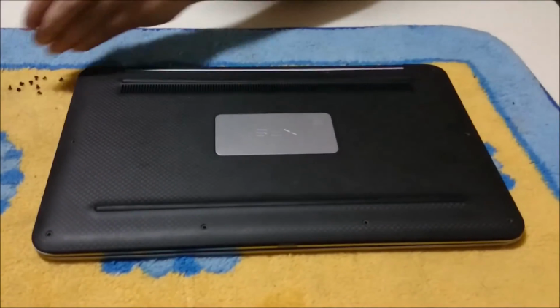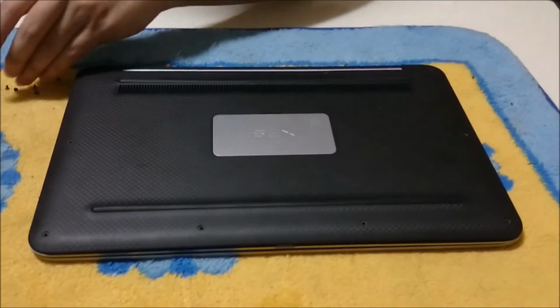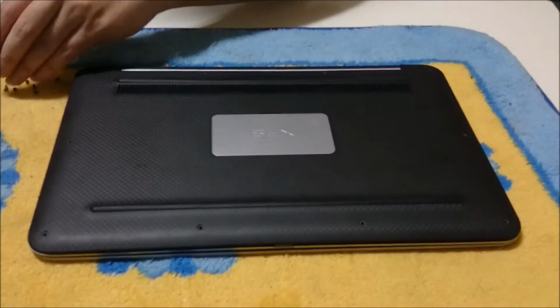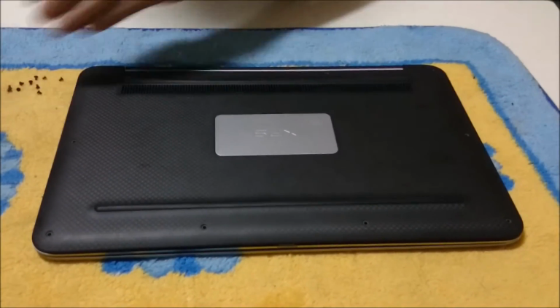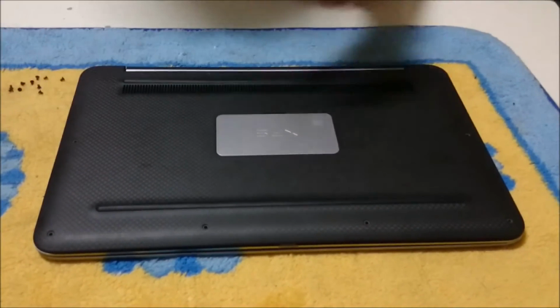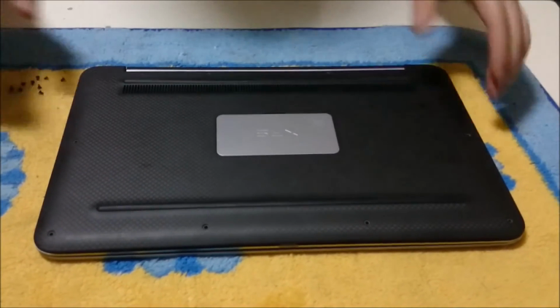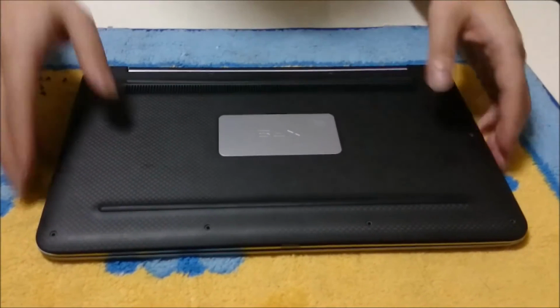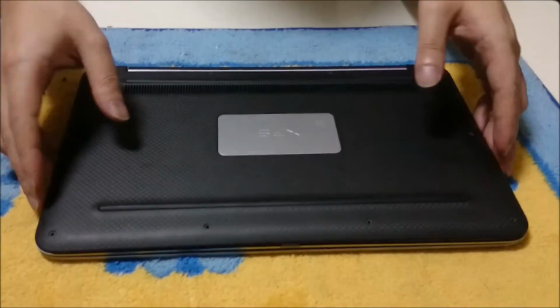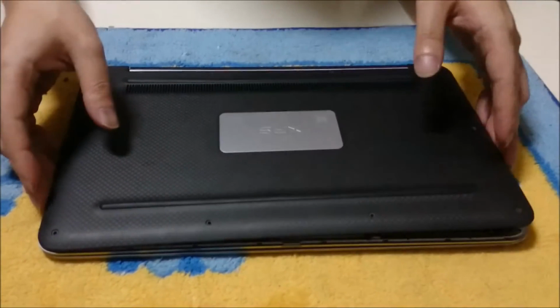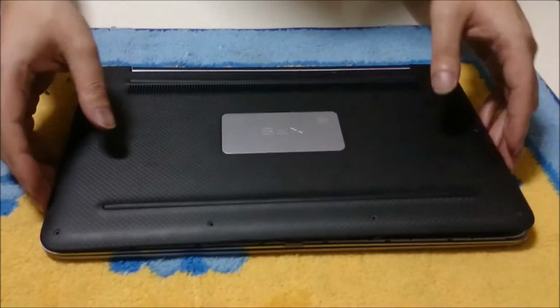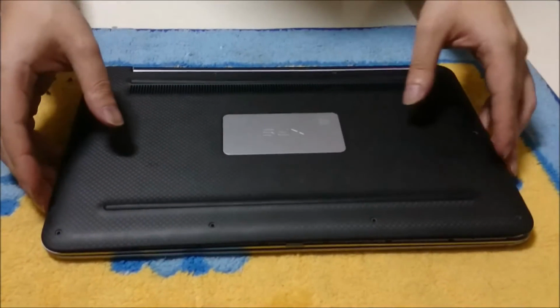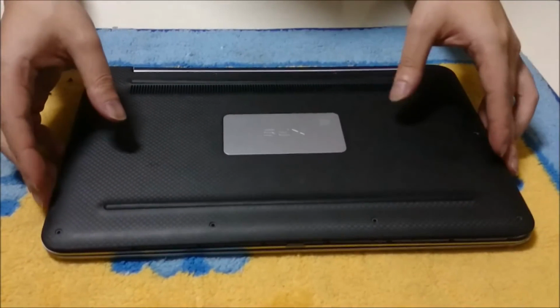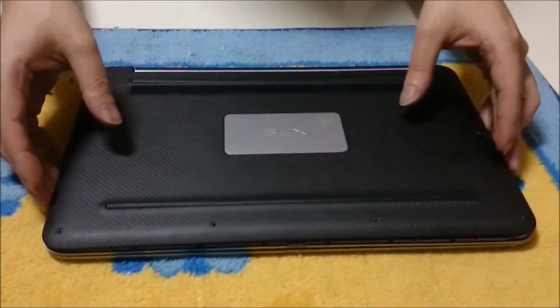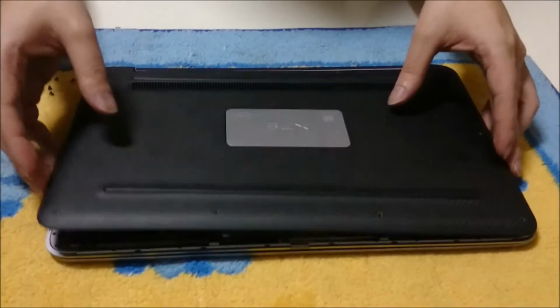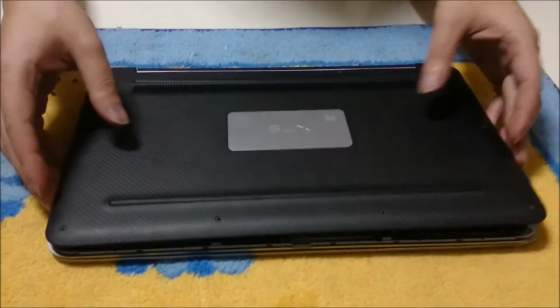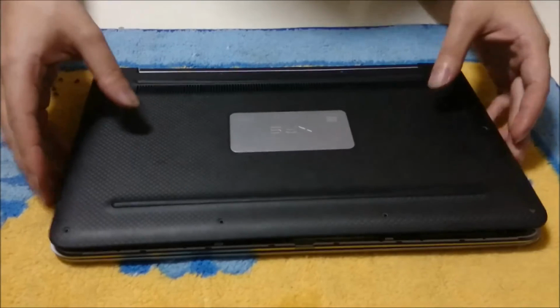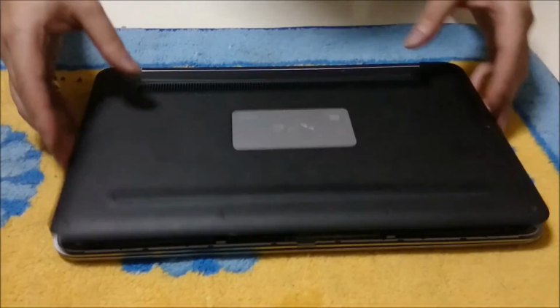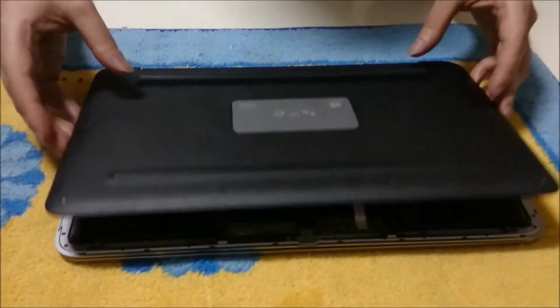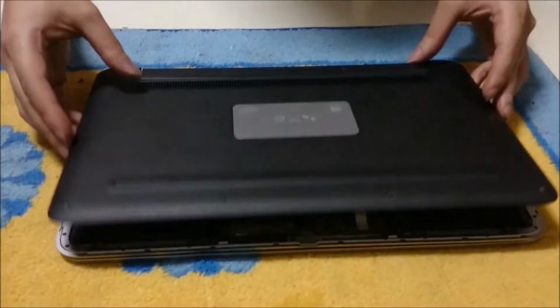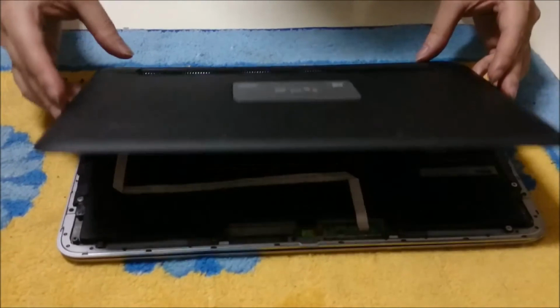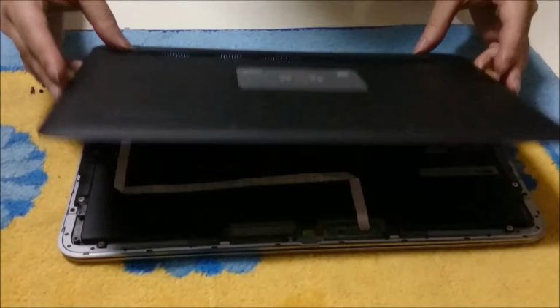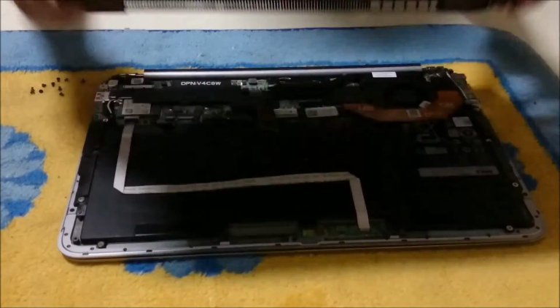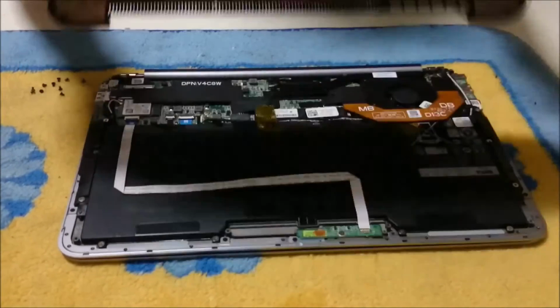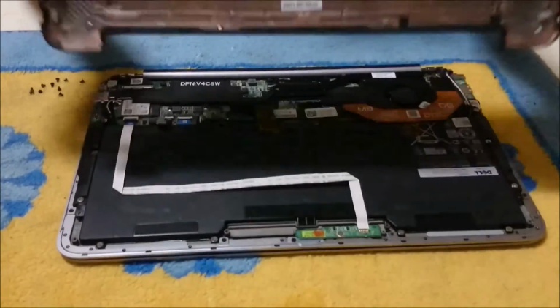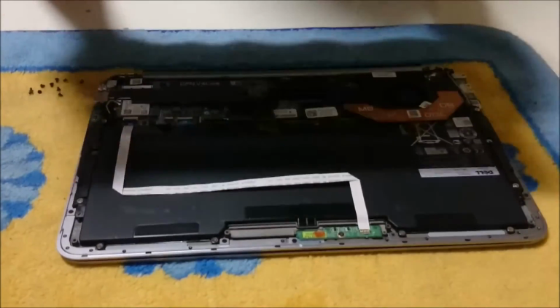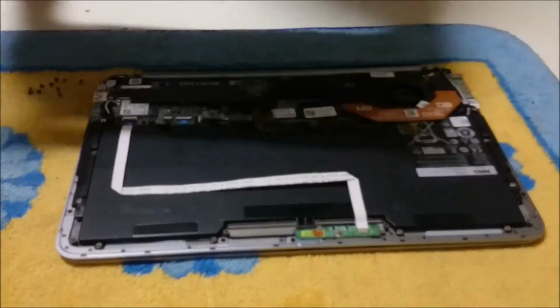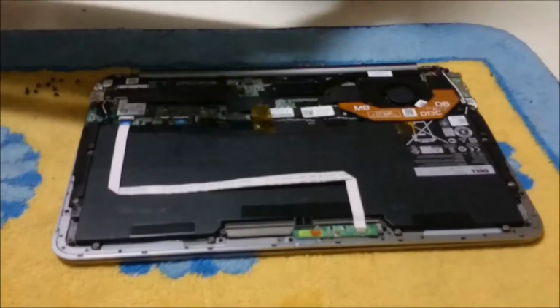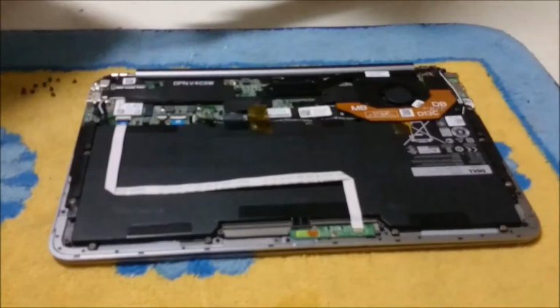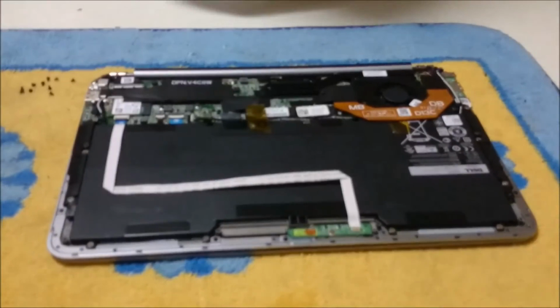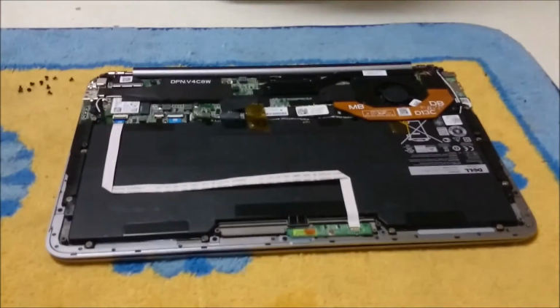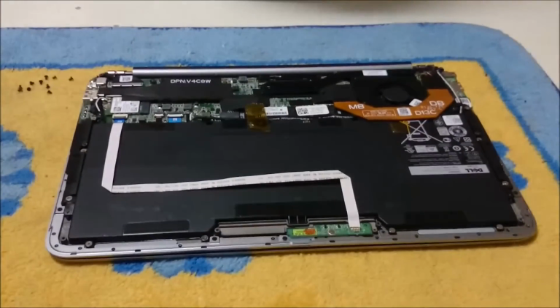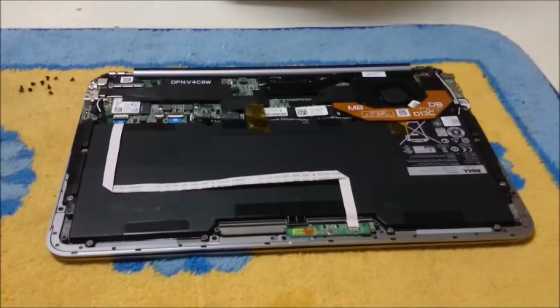So now that we have removed all the screws, we just nearly pry up the case and it comes off — the back comes off.